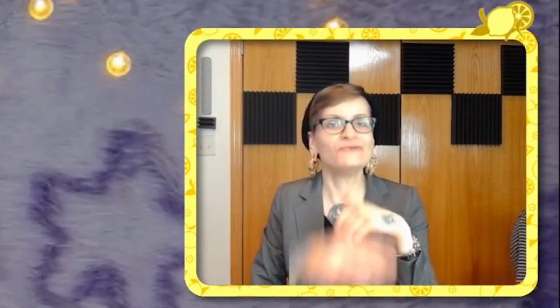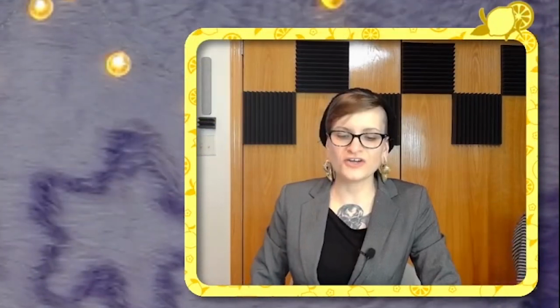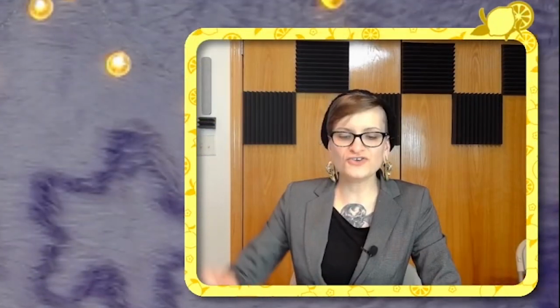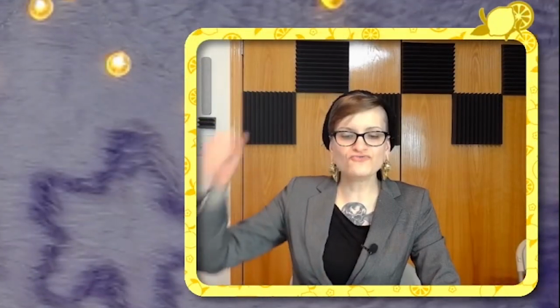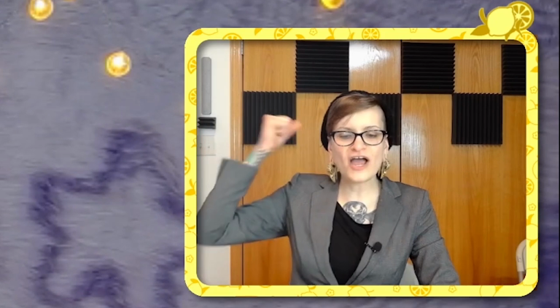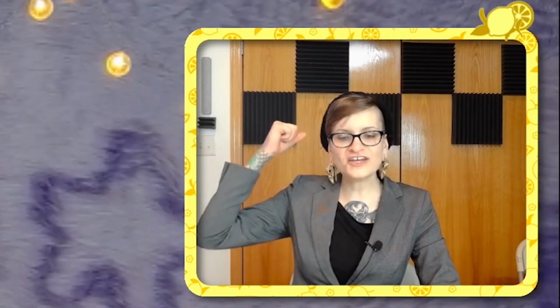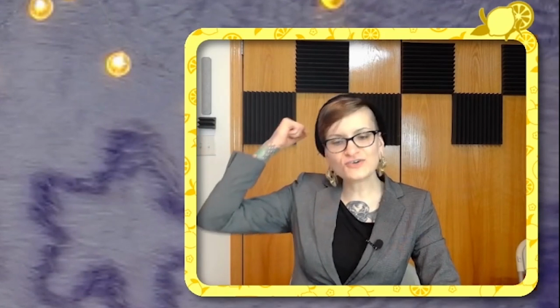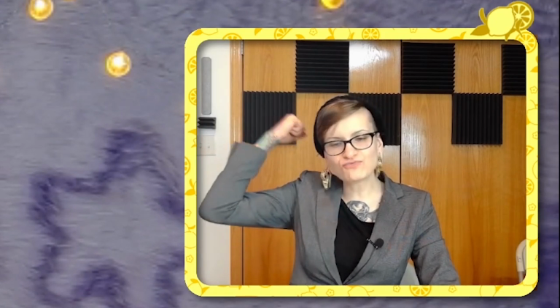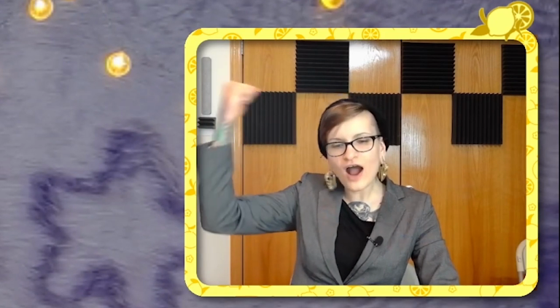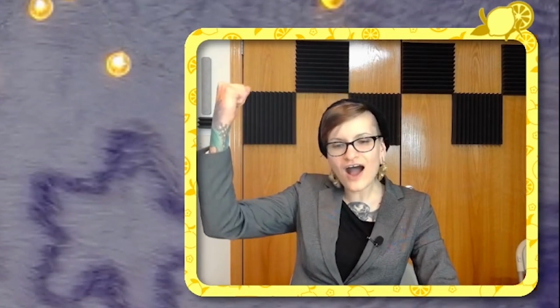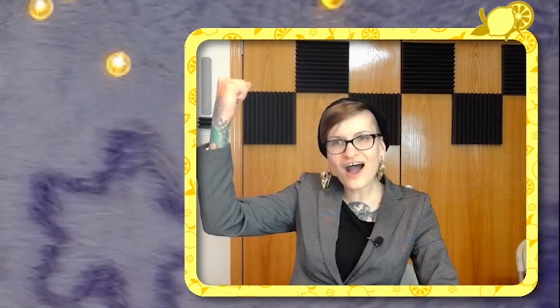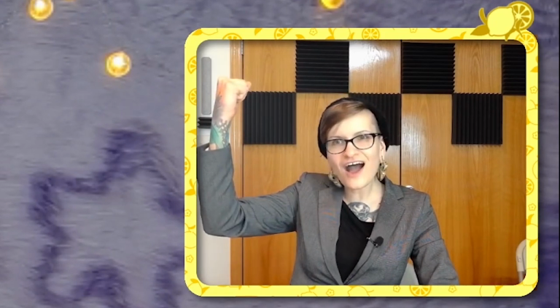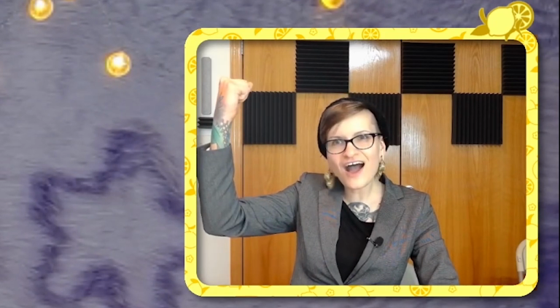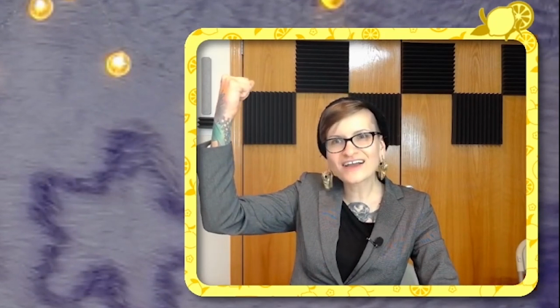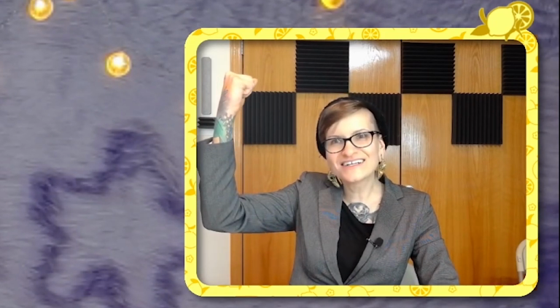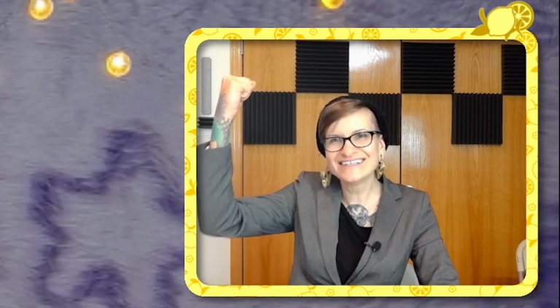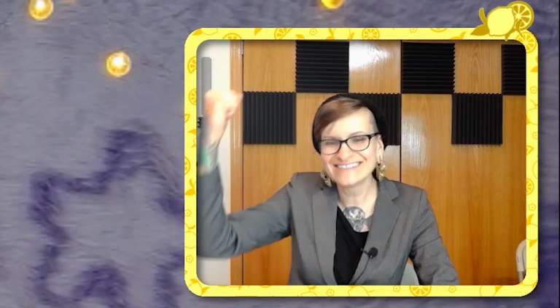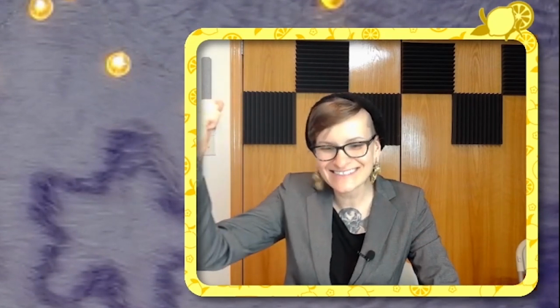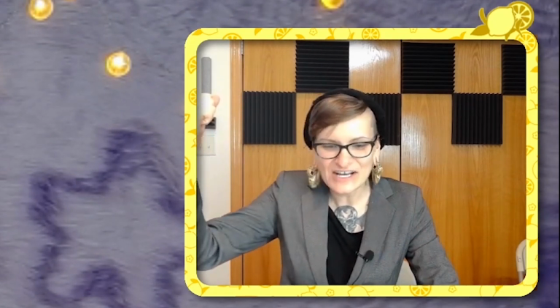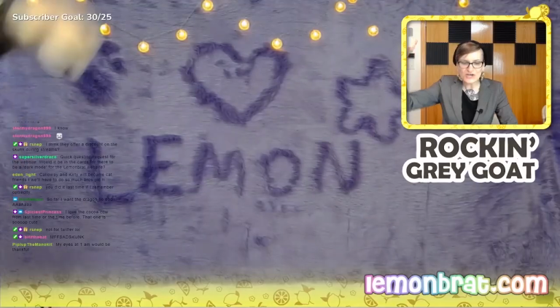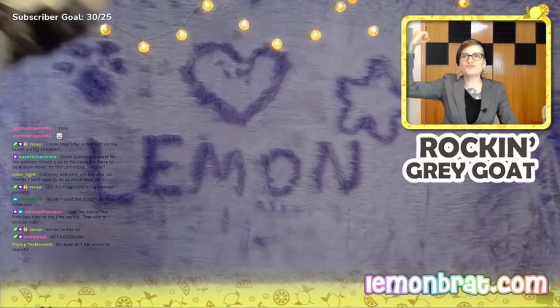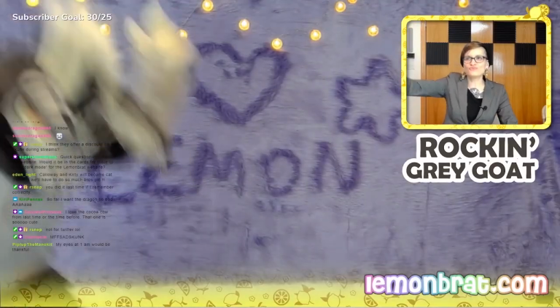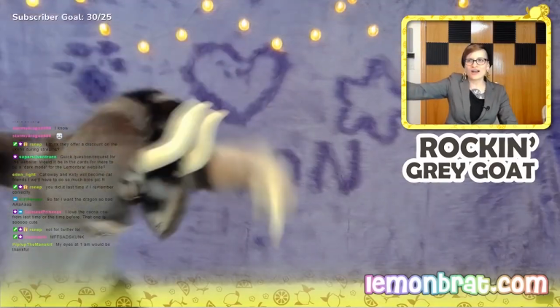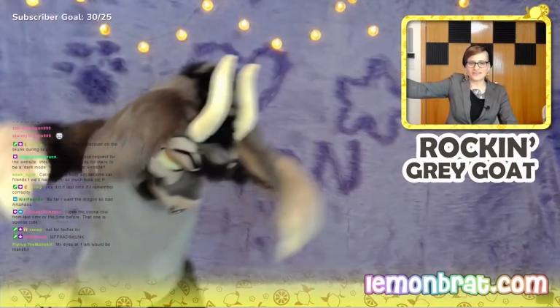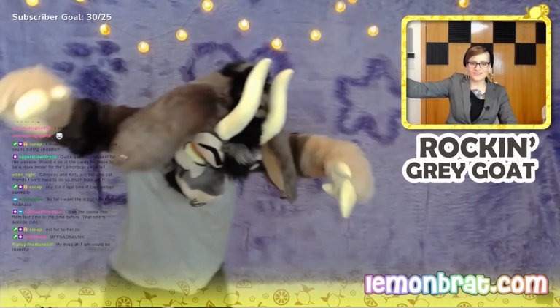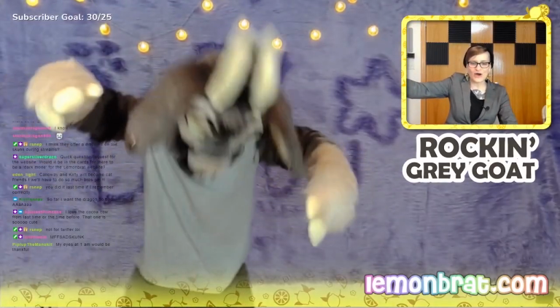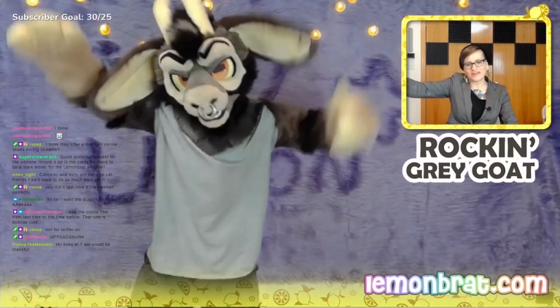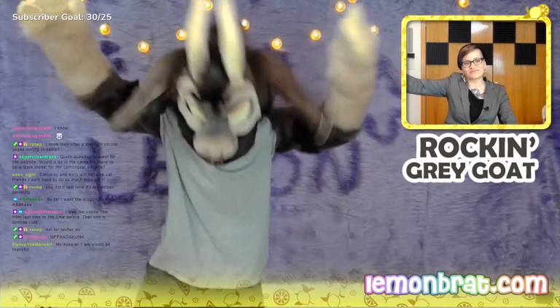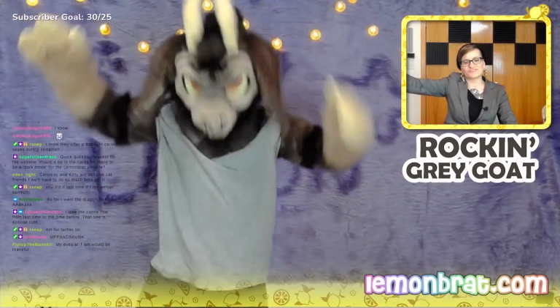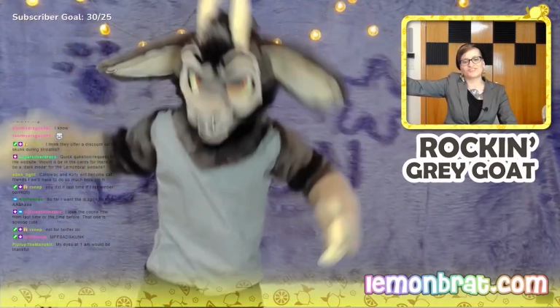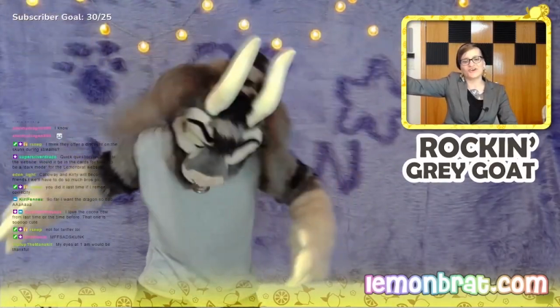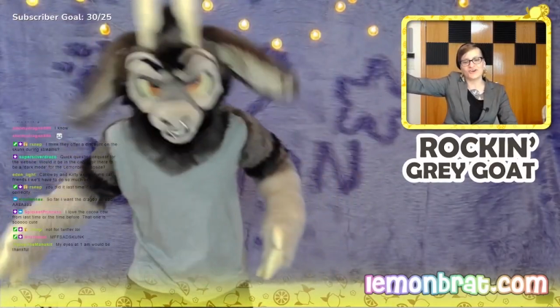Are you ready to rock? The rock and goat is for sure.